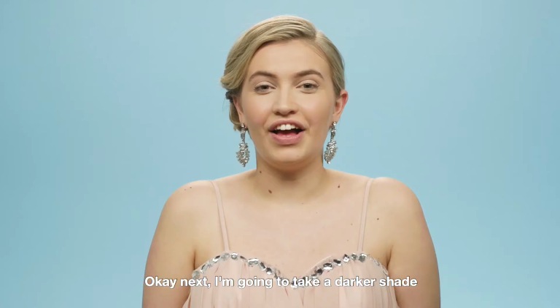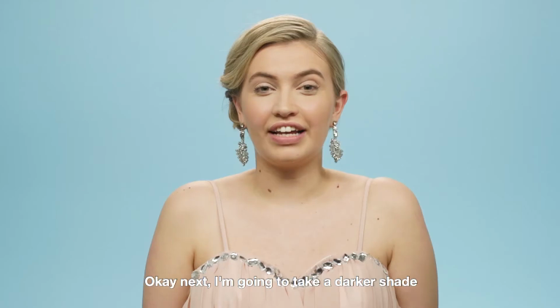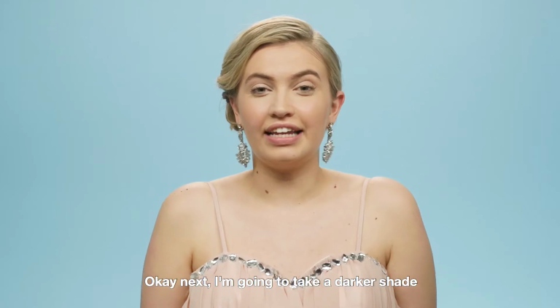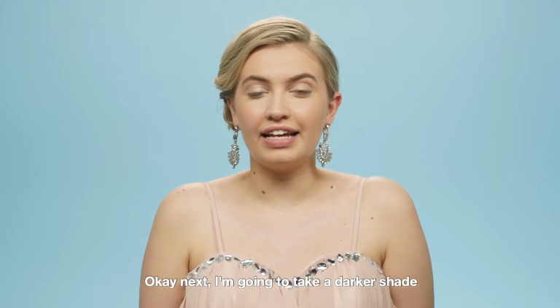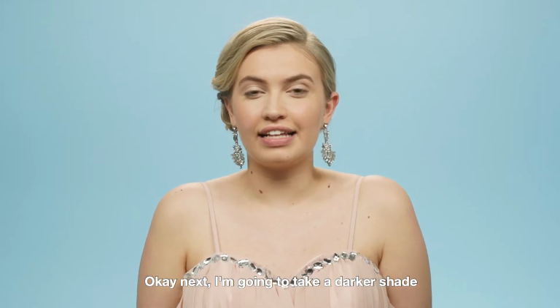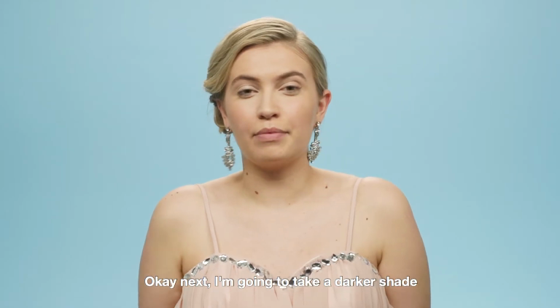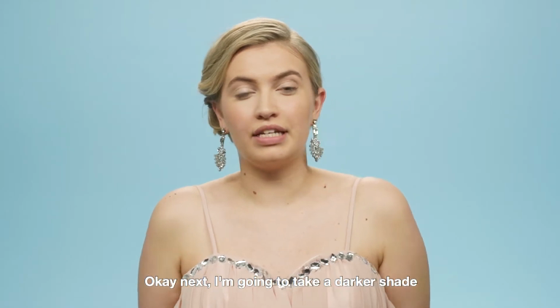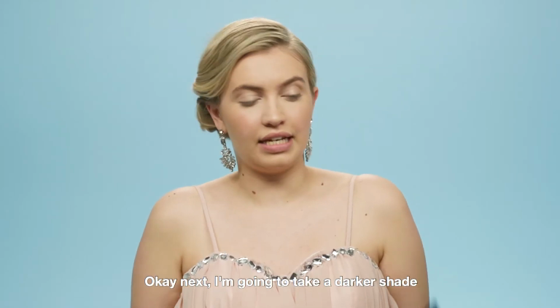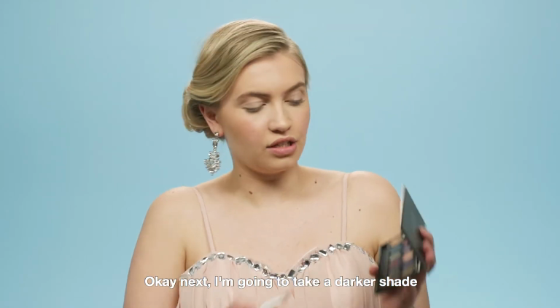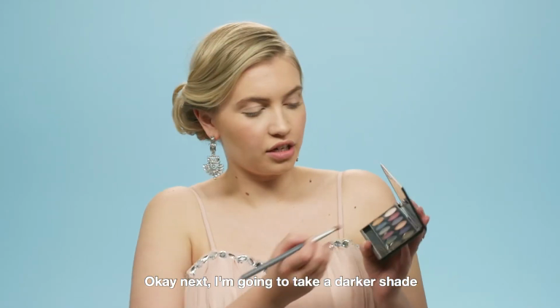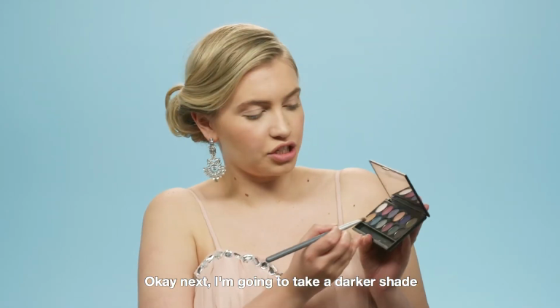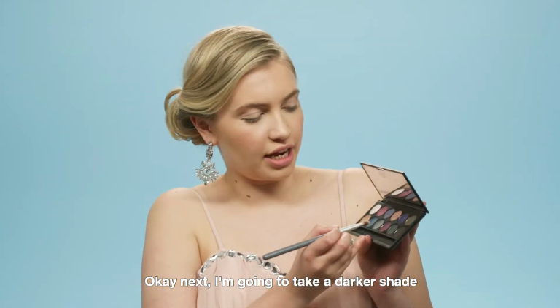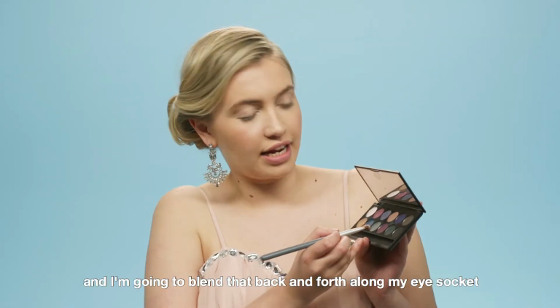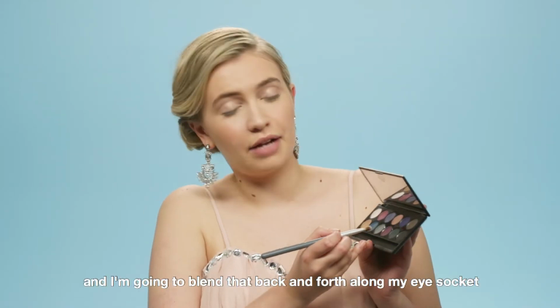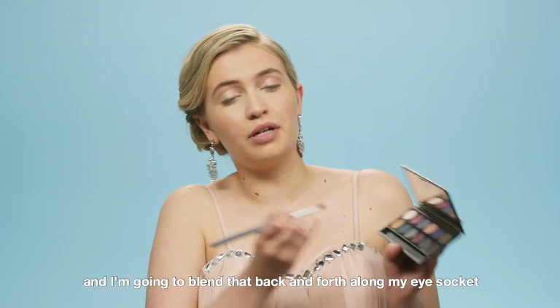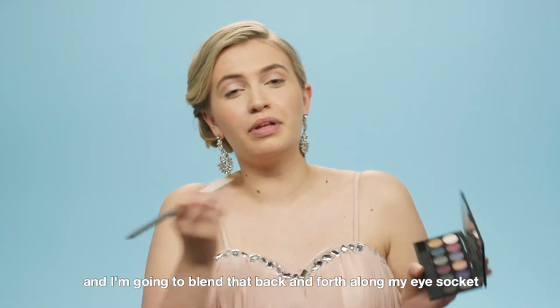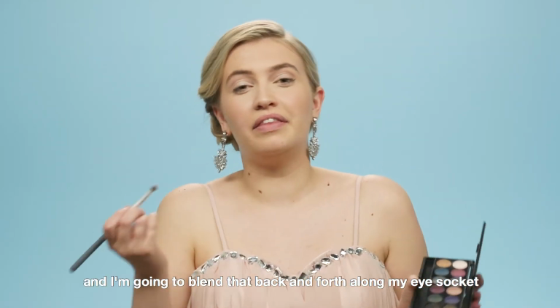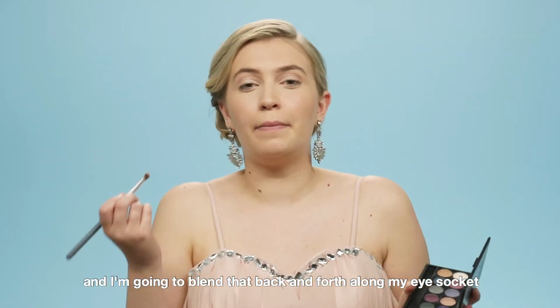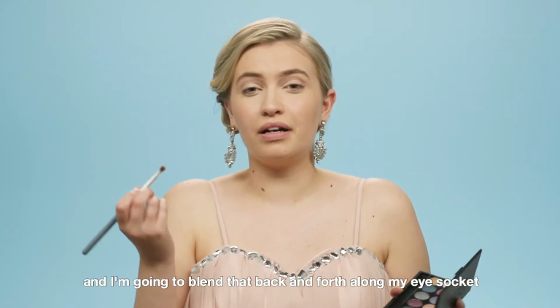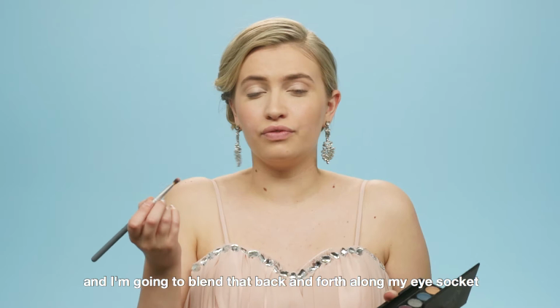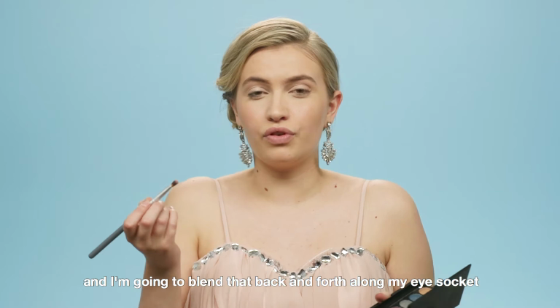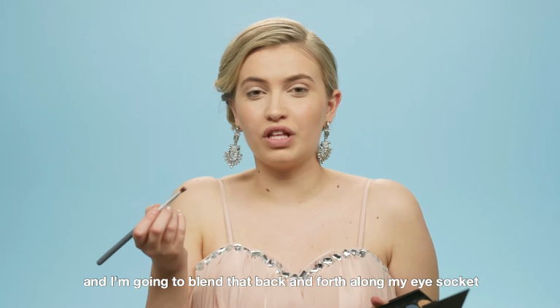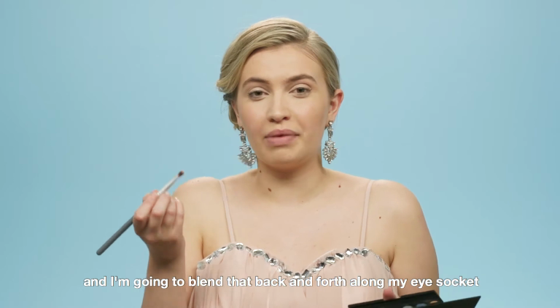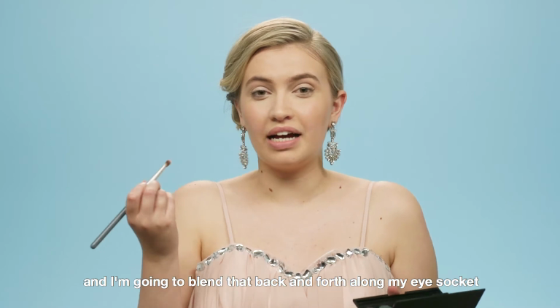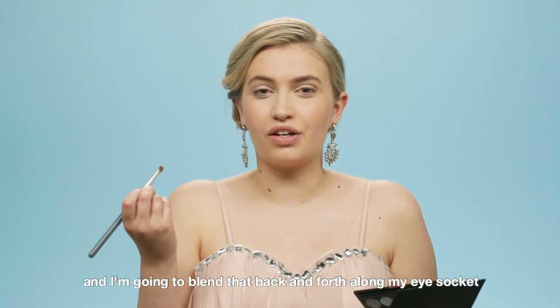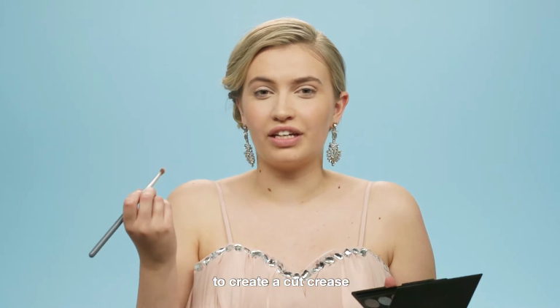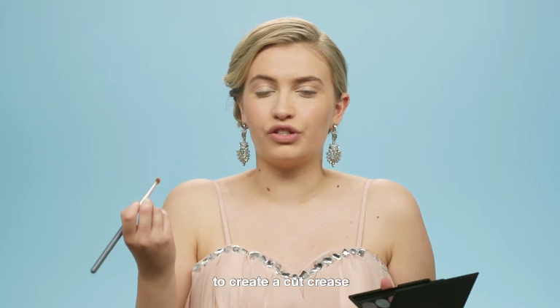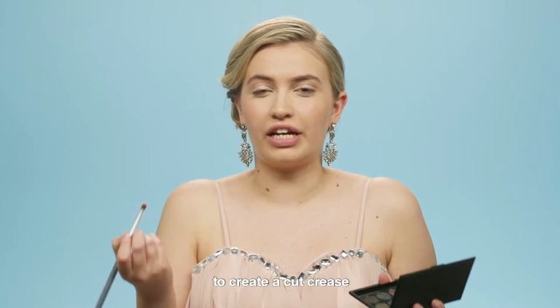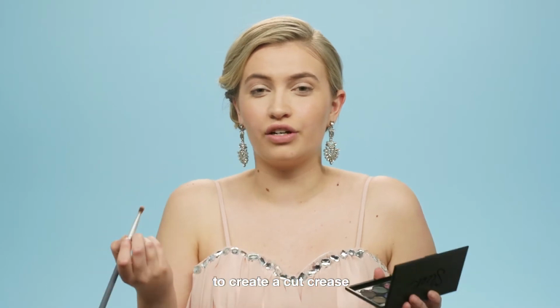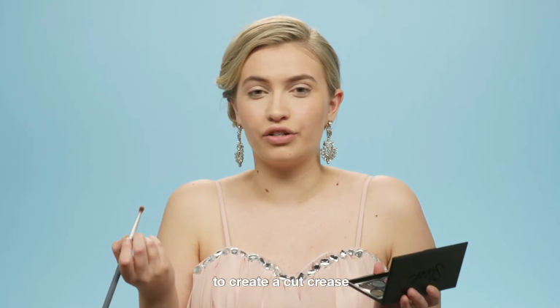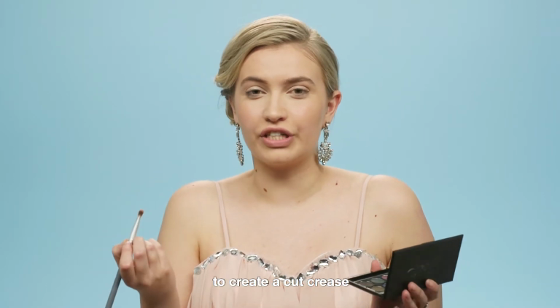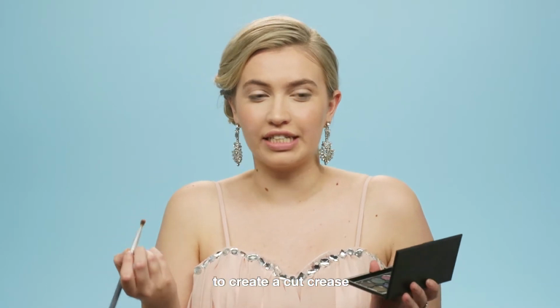Next I'm going to take a darker shade and blend that back and forth along my eye socket to create a cut crease.